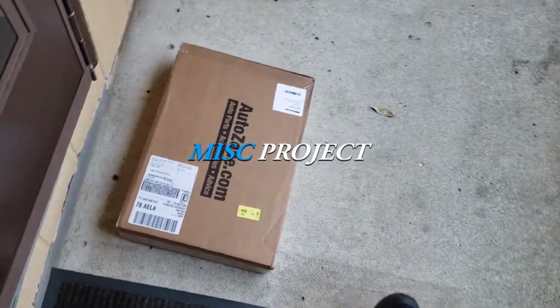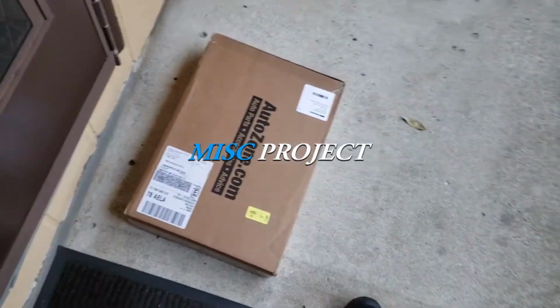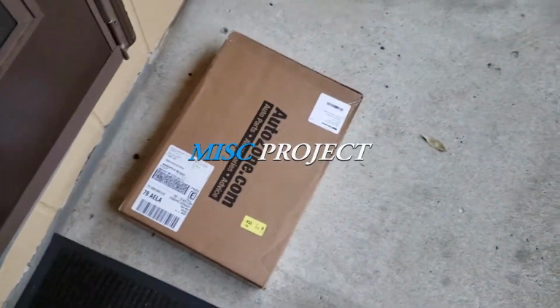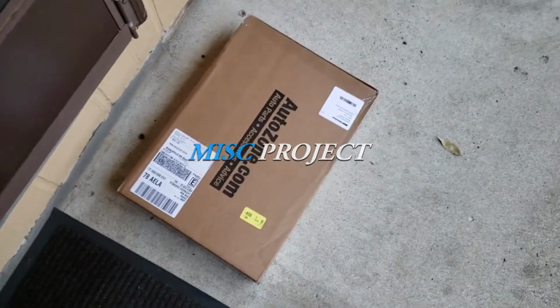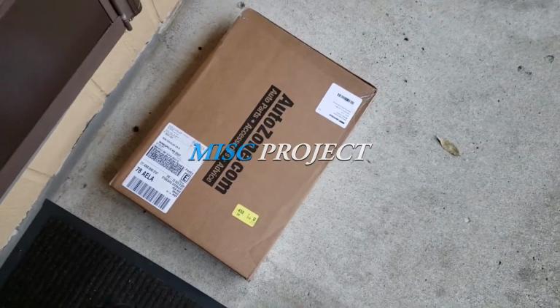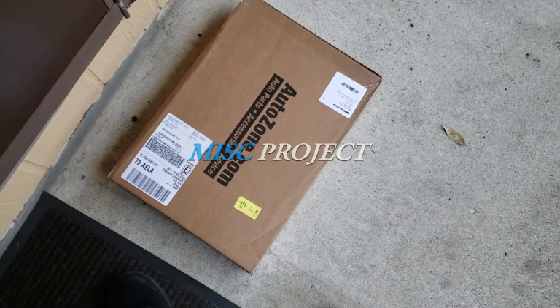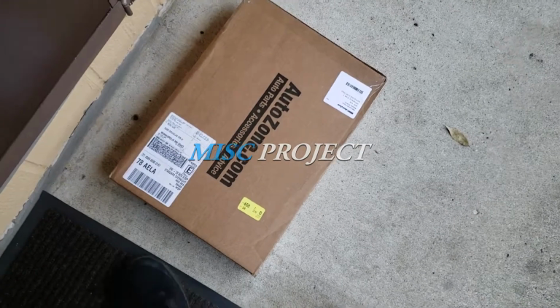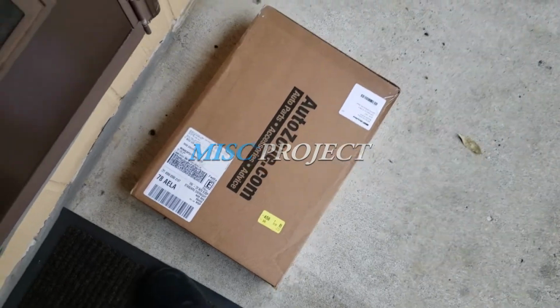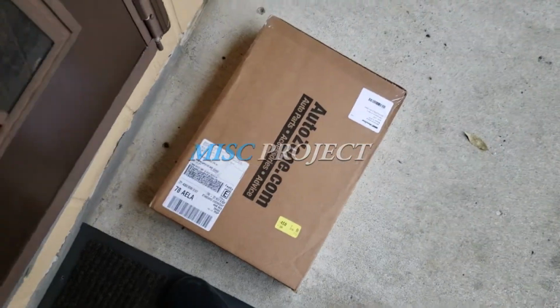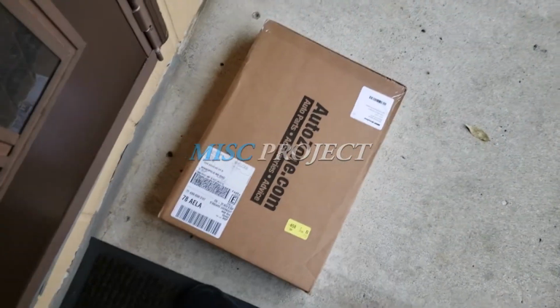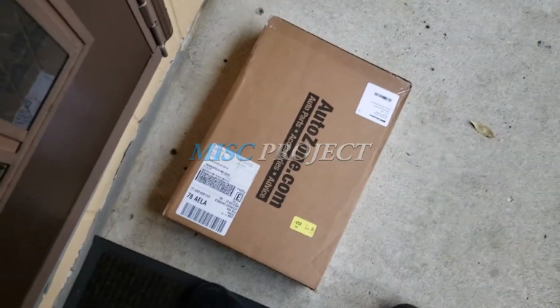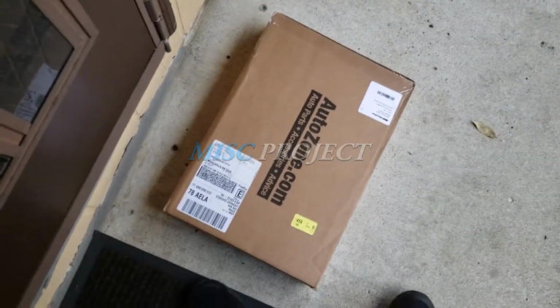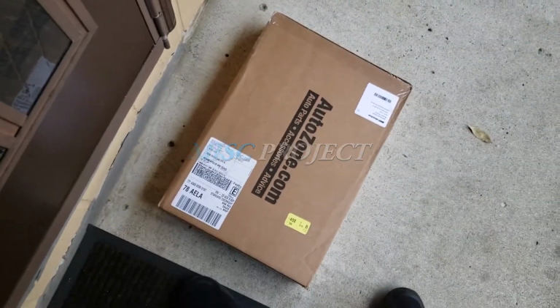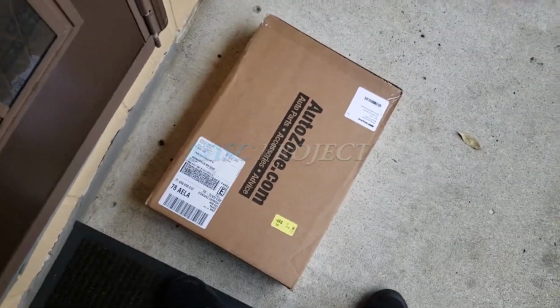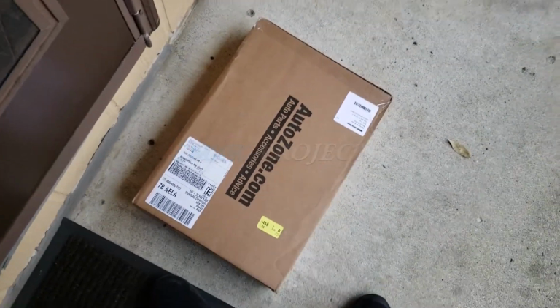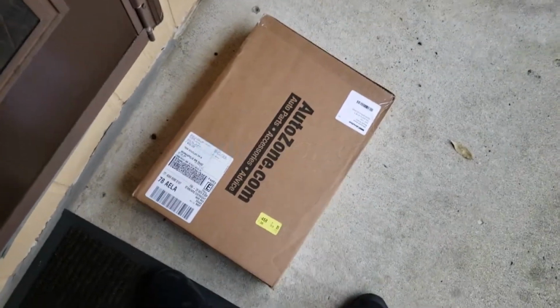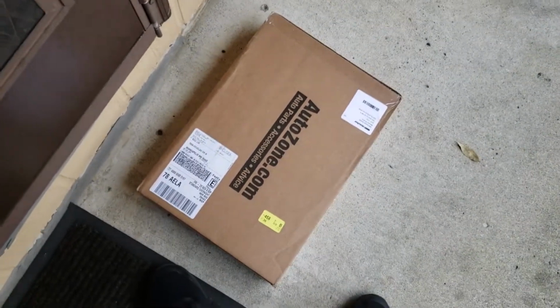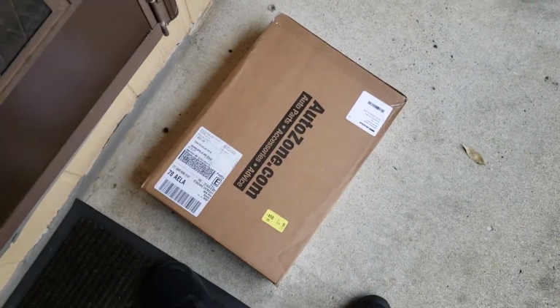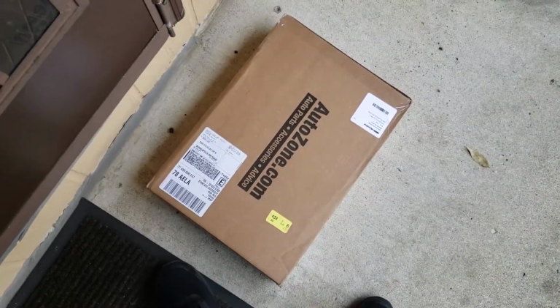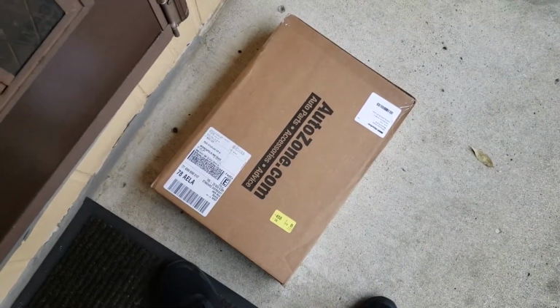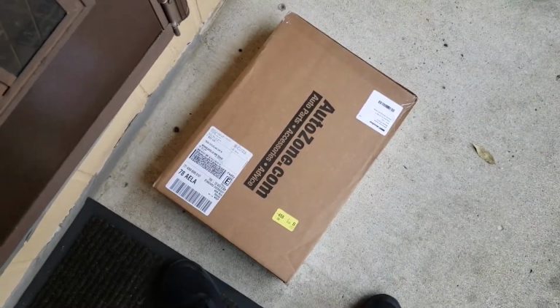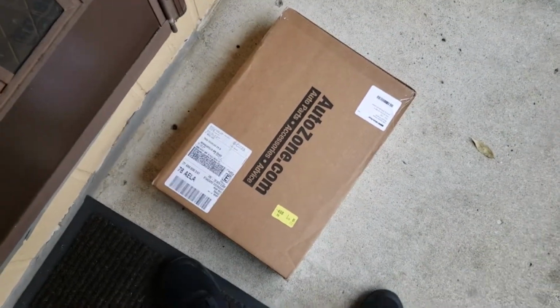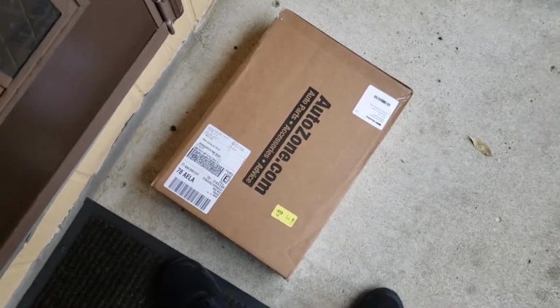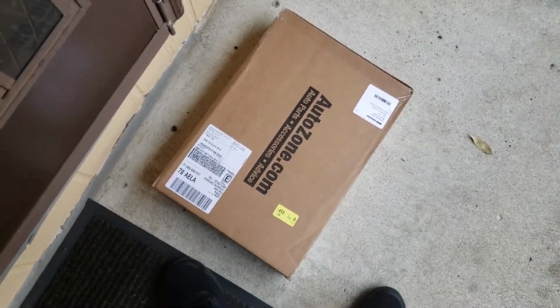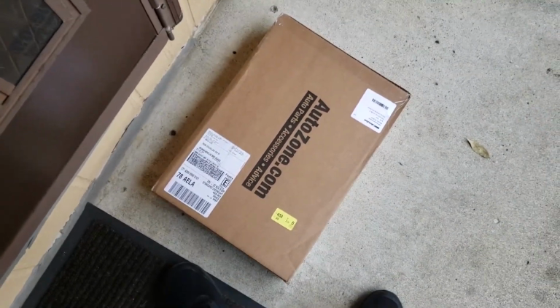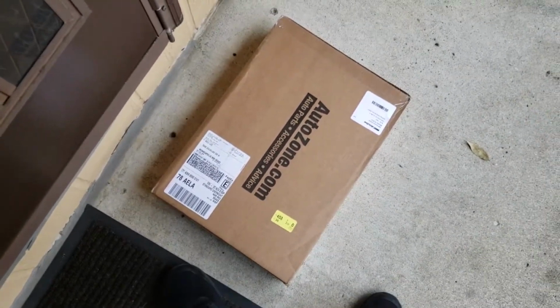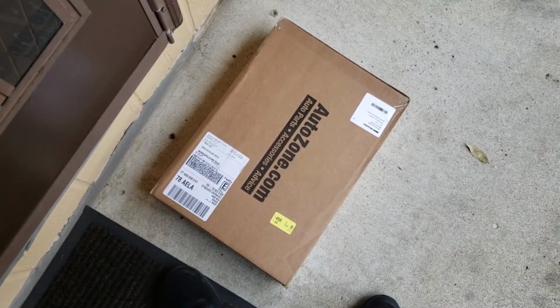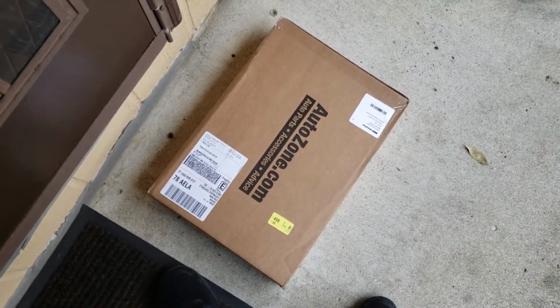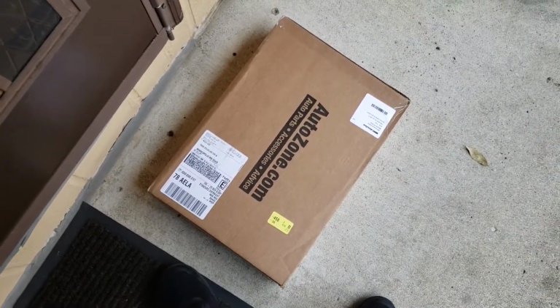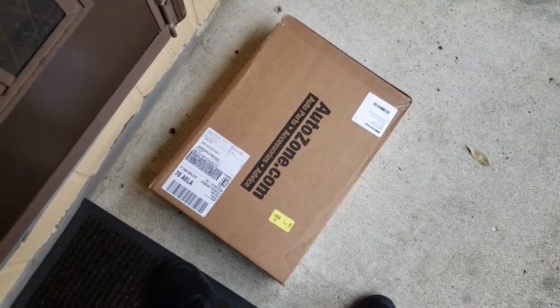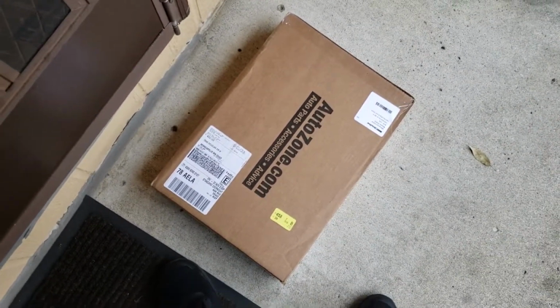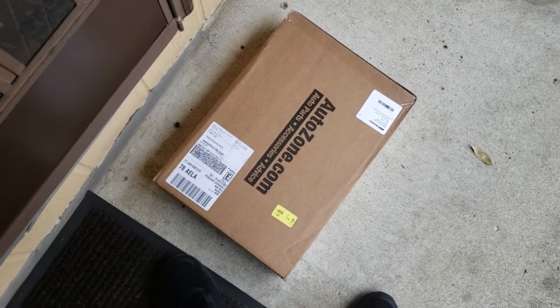Looks like today I got another package from AutoZone. I'm going to take it in and open it up.